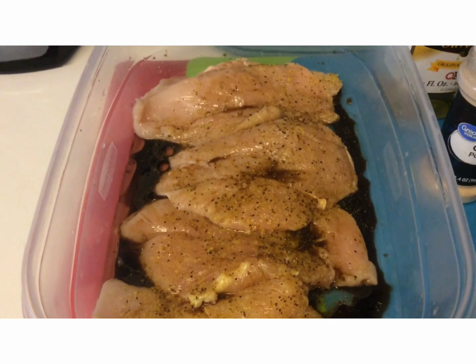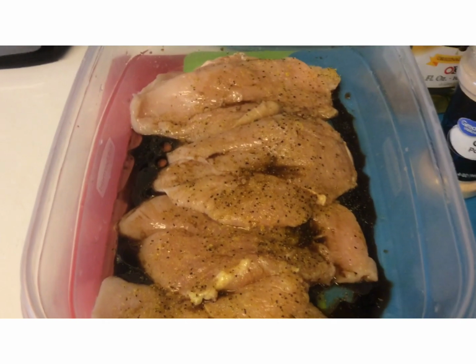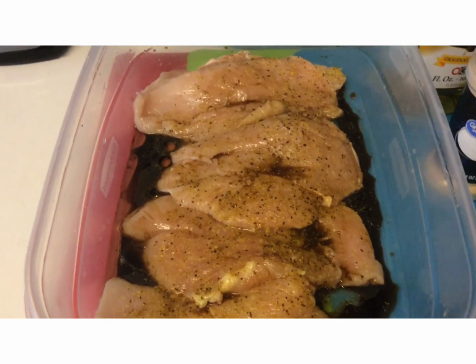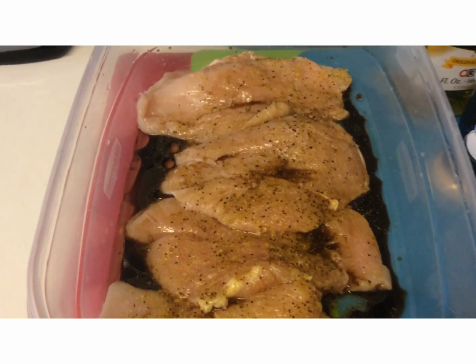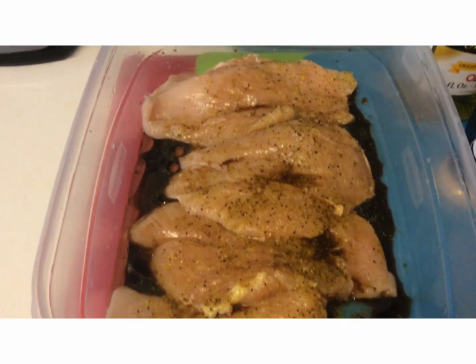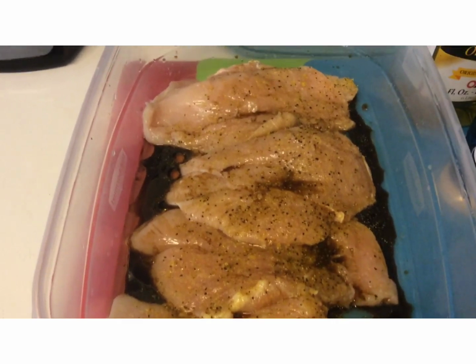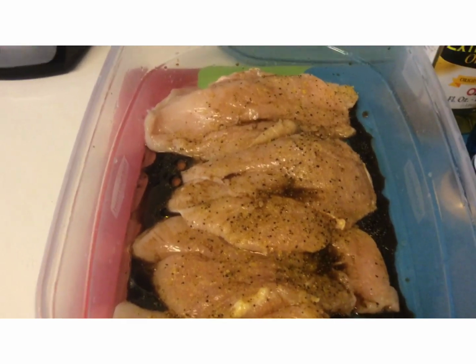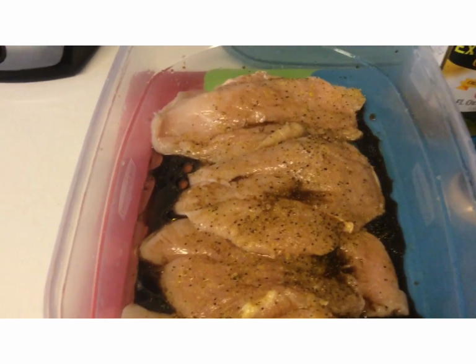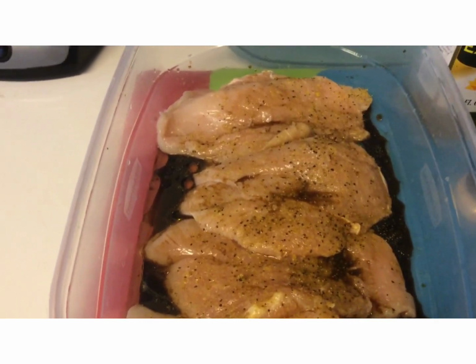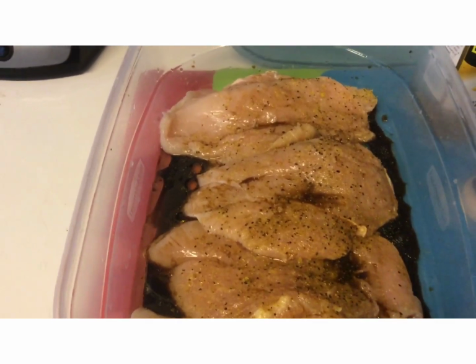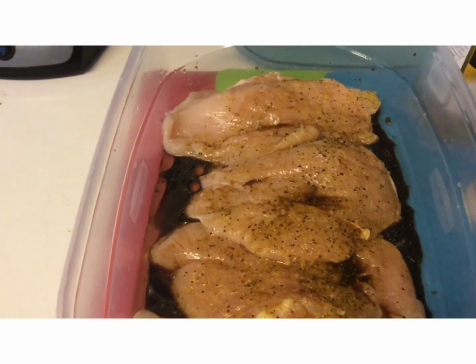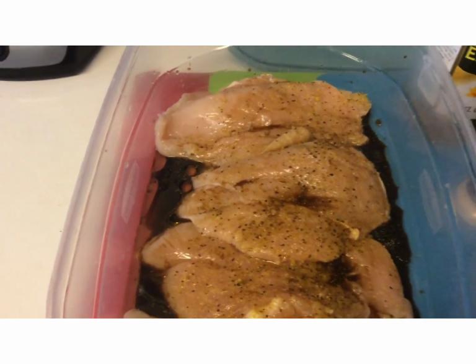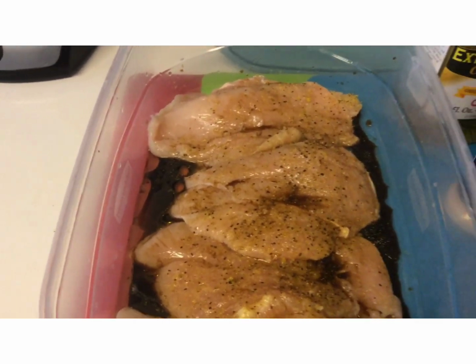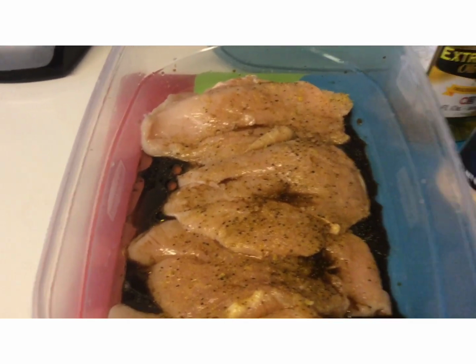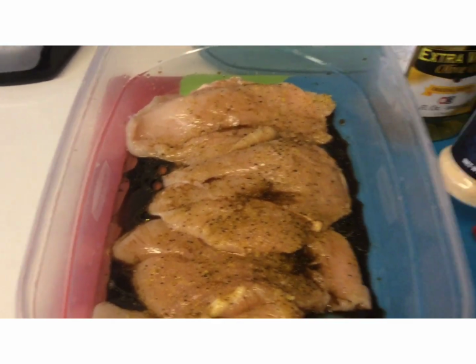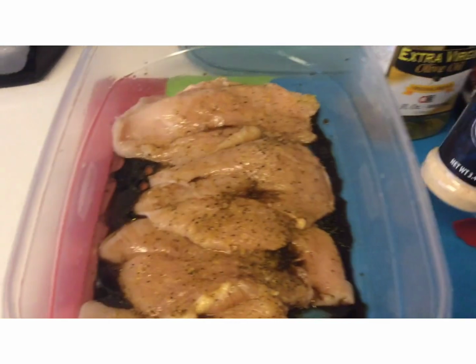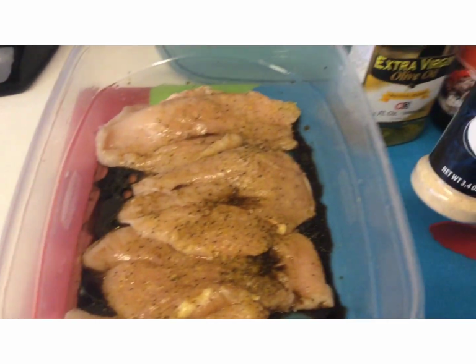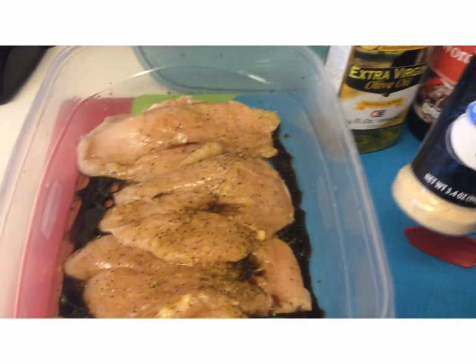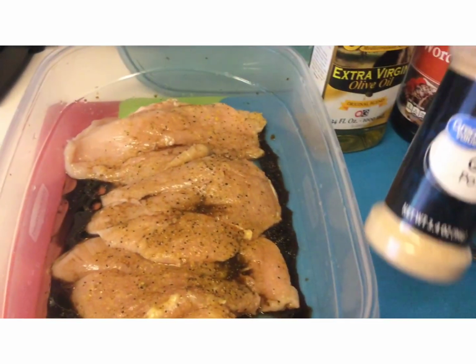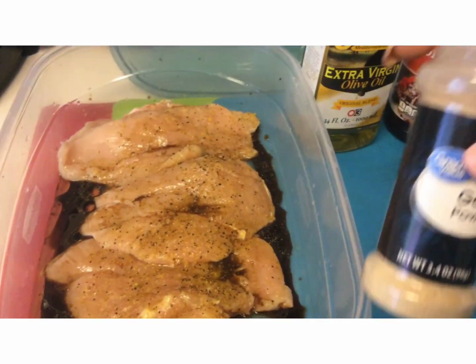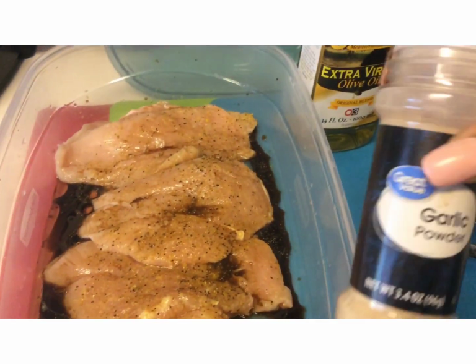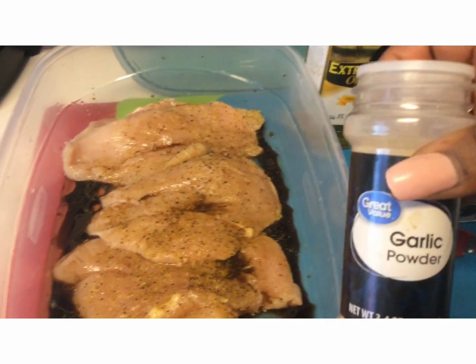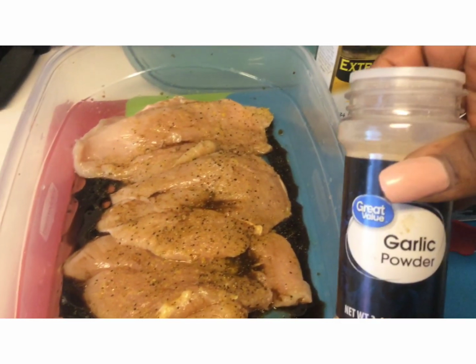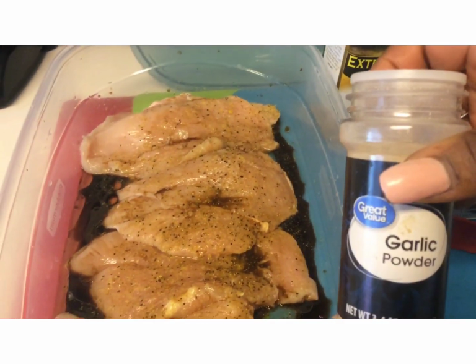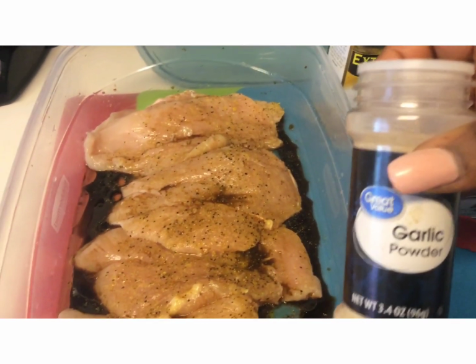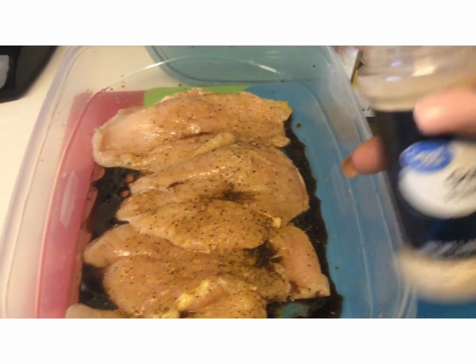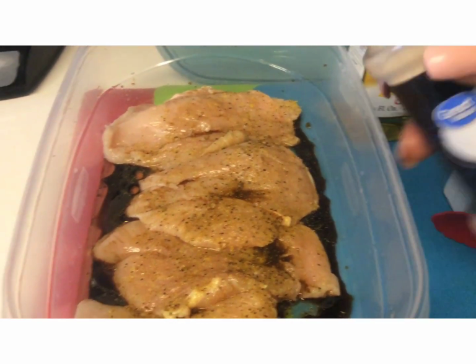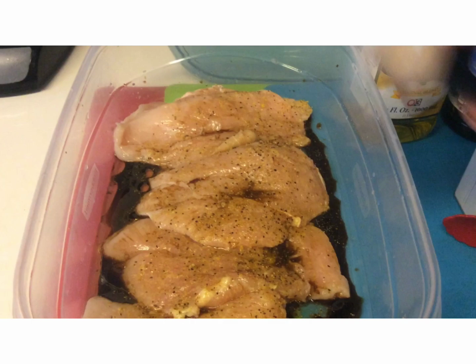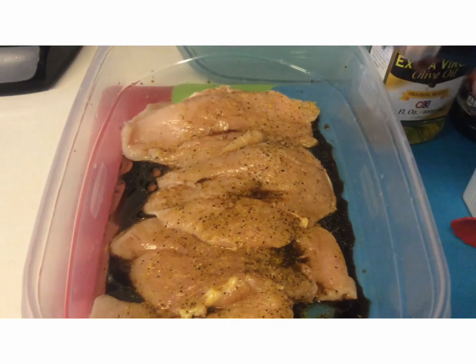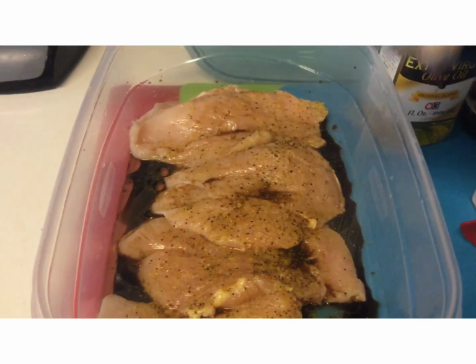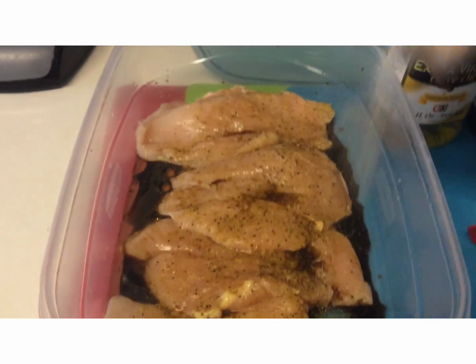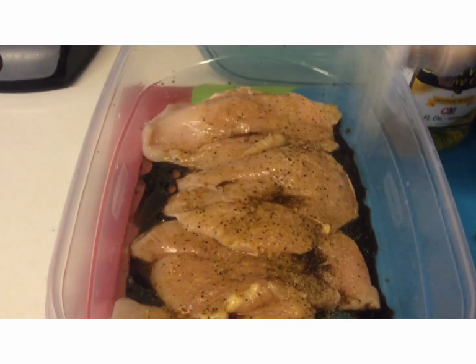Marinate for a minimum of two hours, or overnight for a more flavorful chicken.